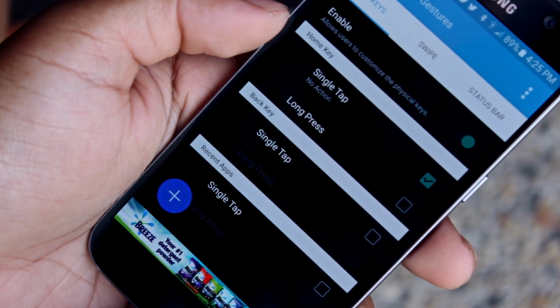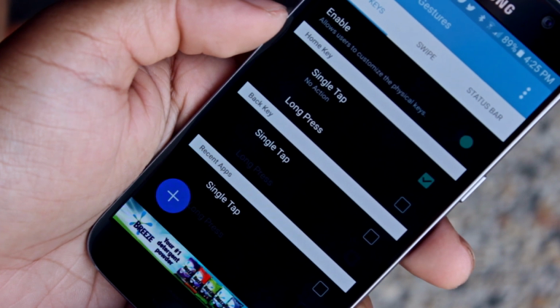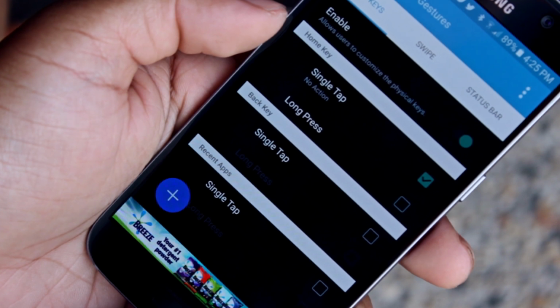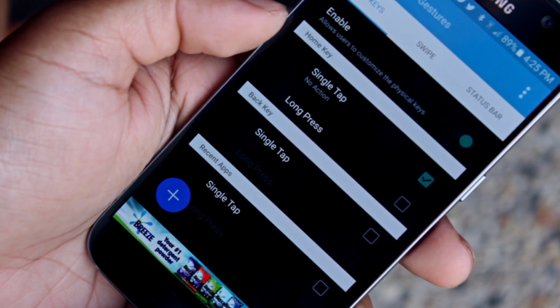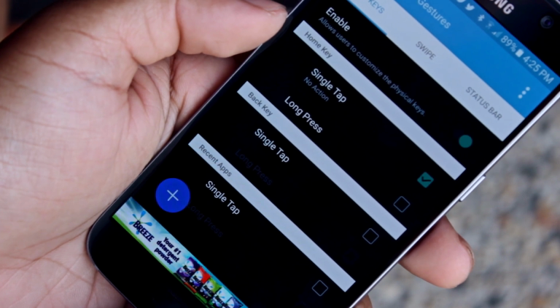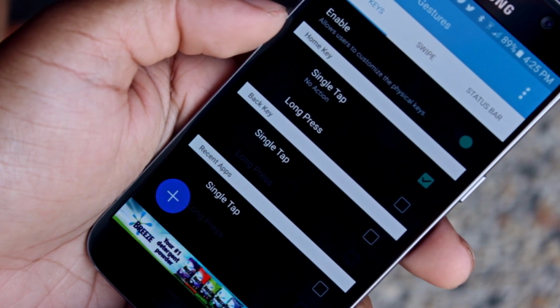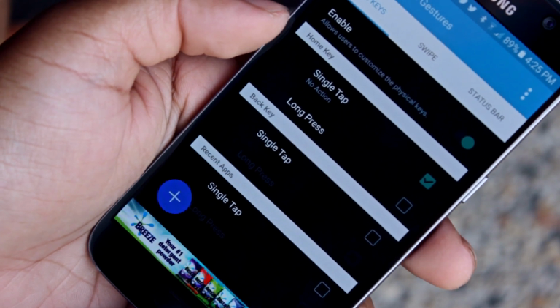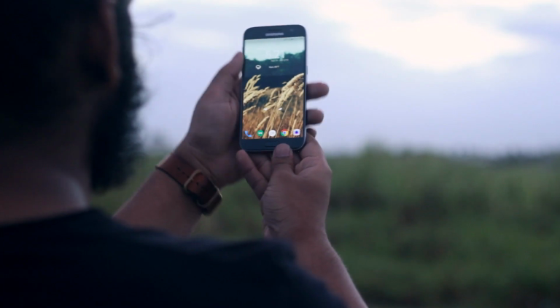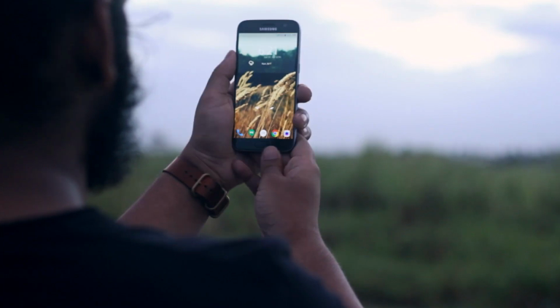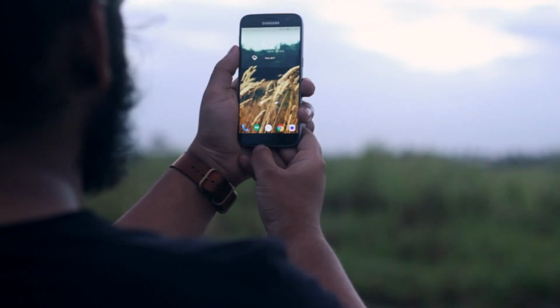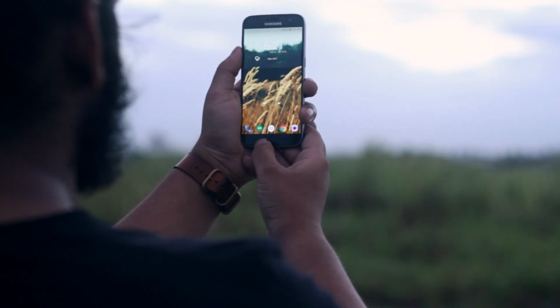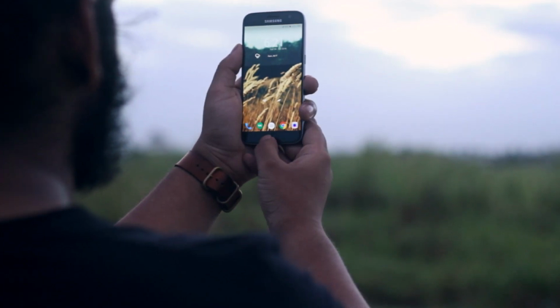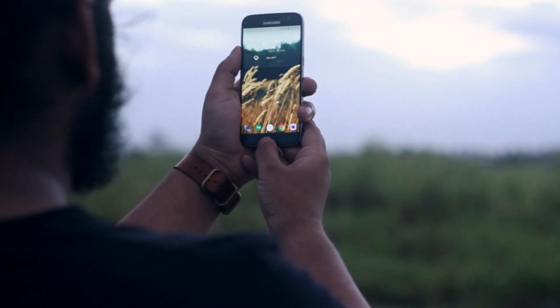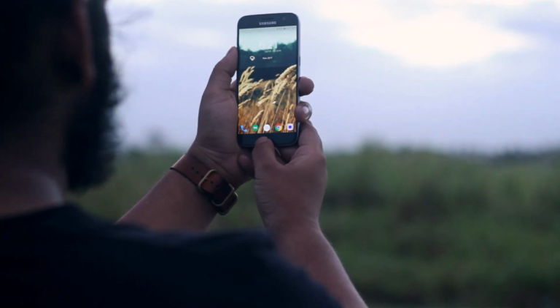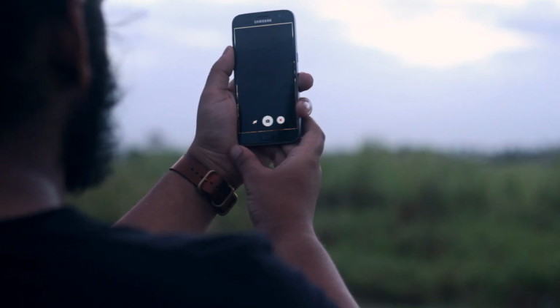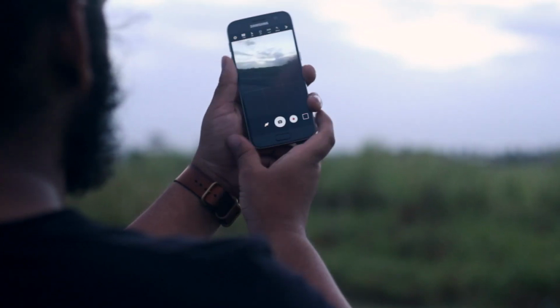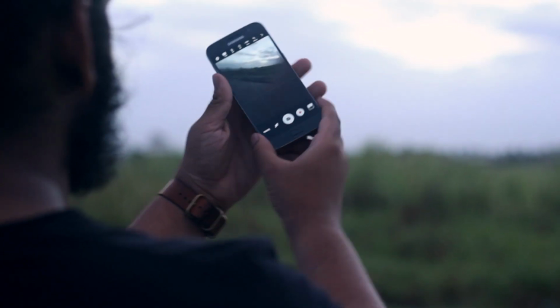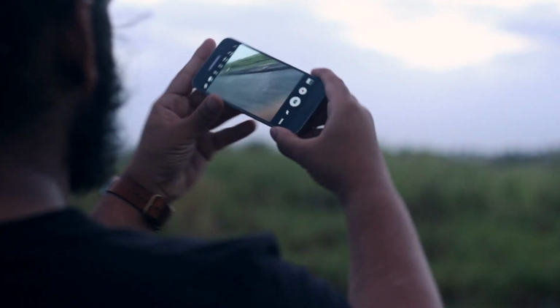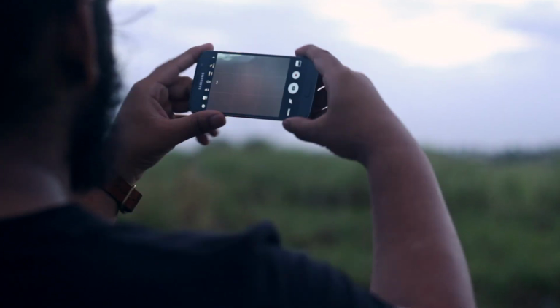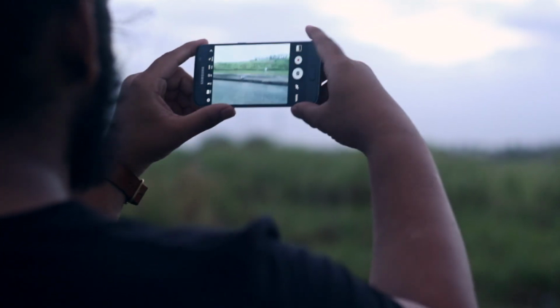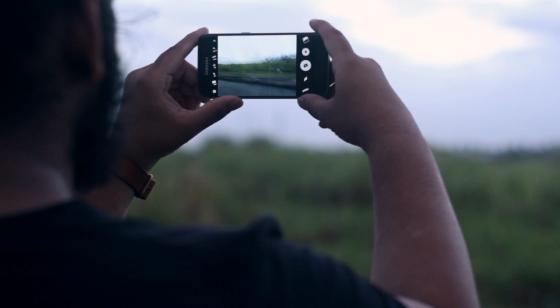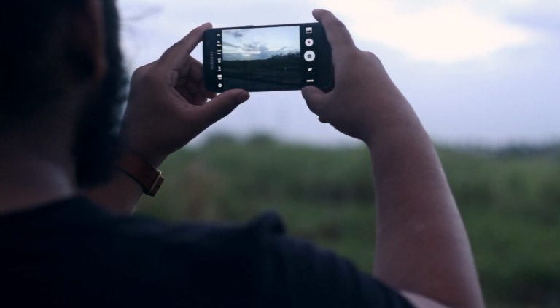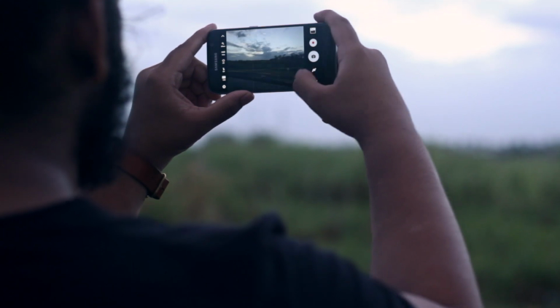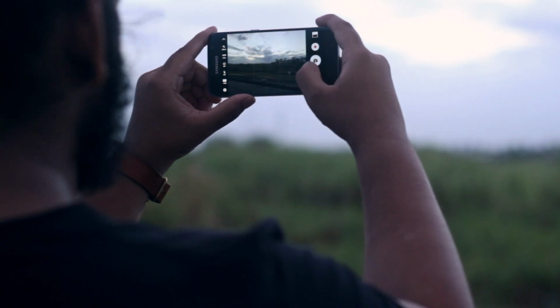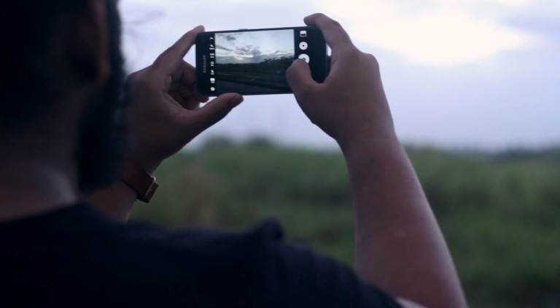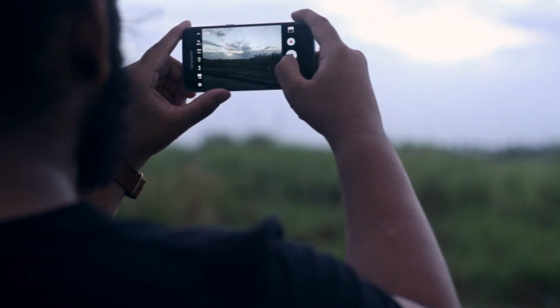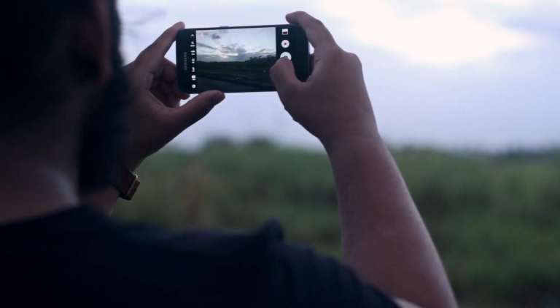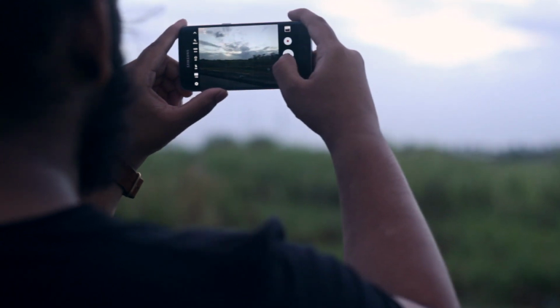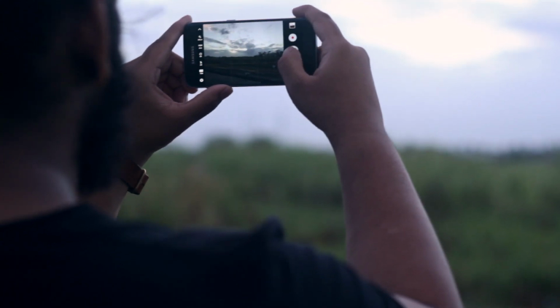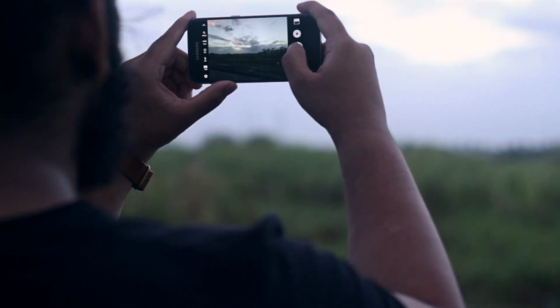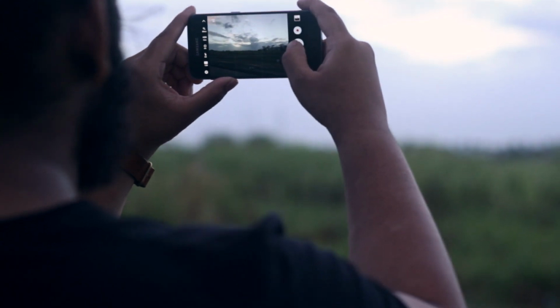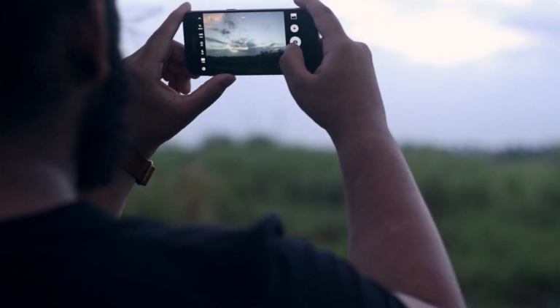Although I'm using gestures, I left the home button activated so I can use the double tap feature for the camera, which is extremely convenient on the S7.